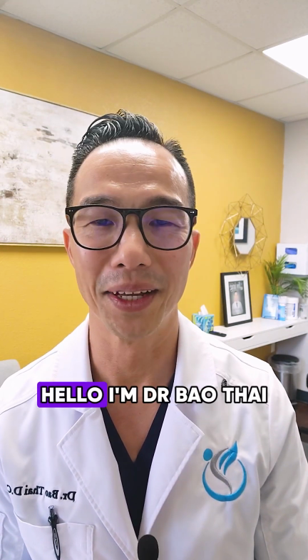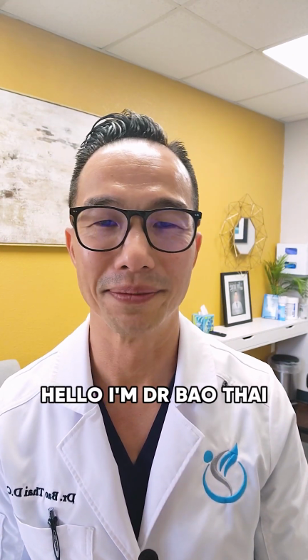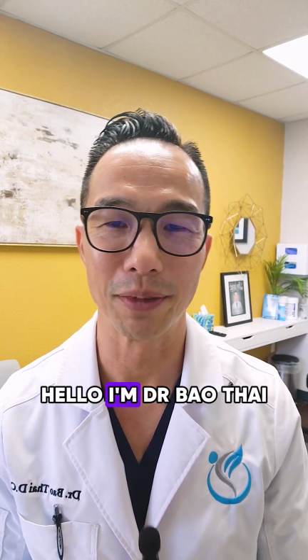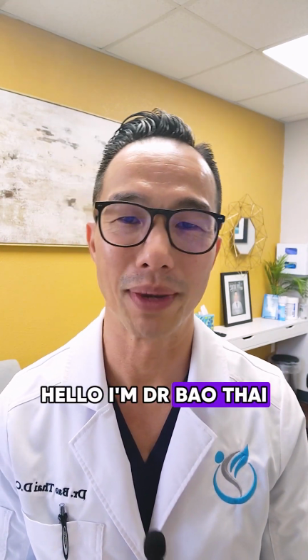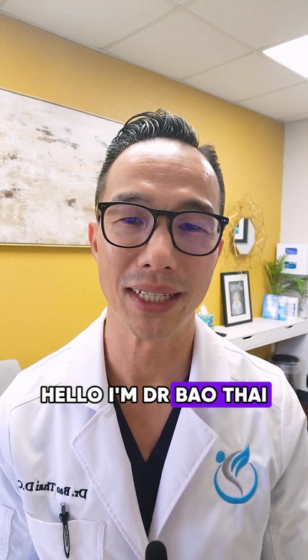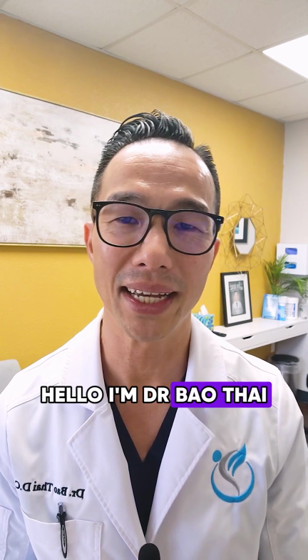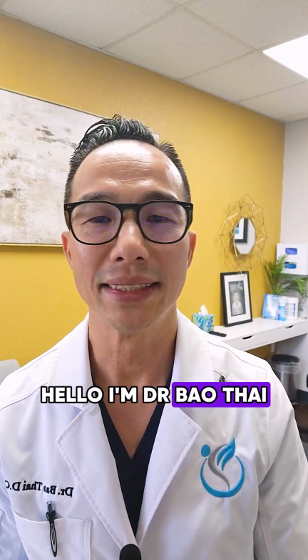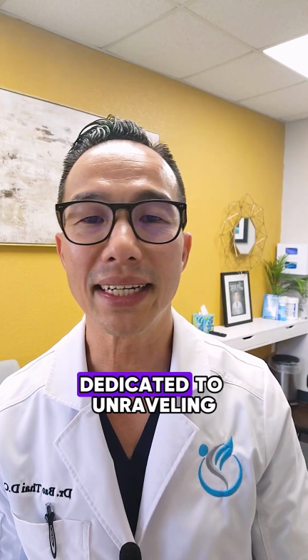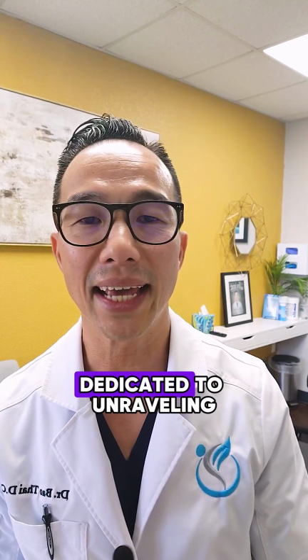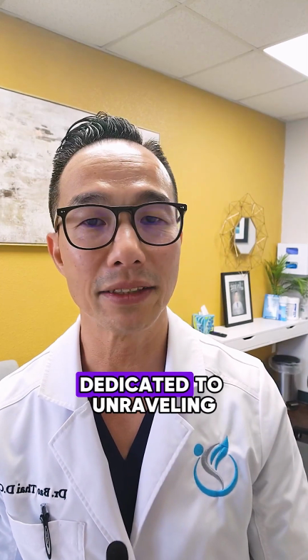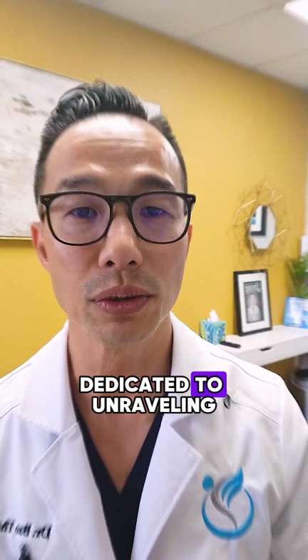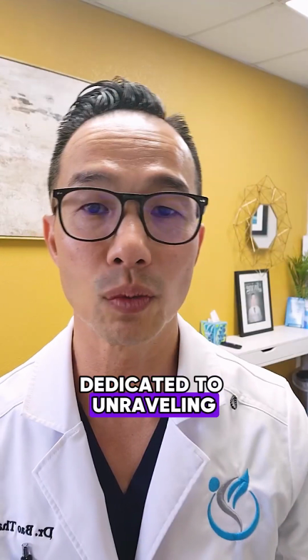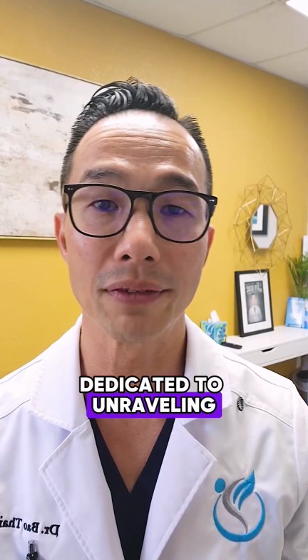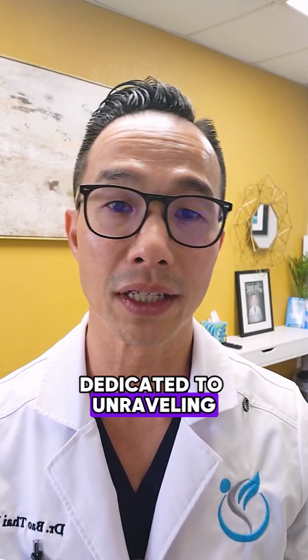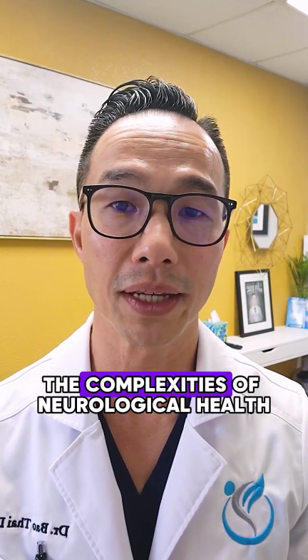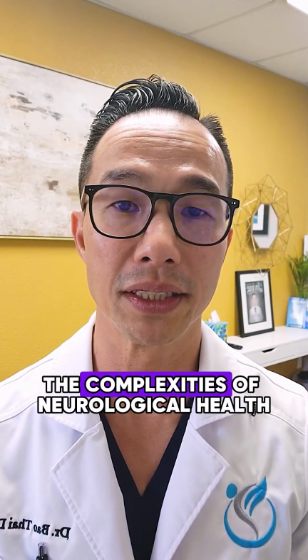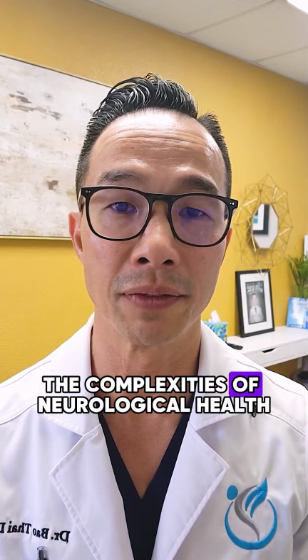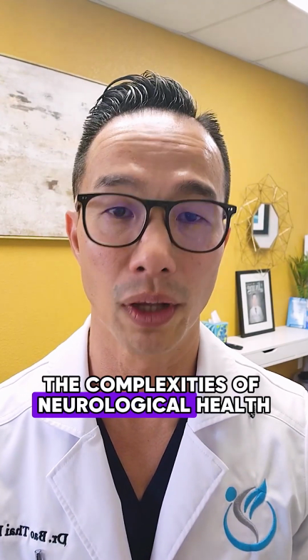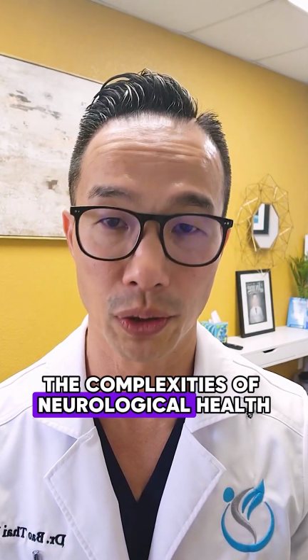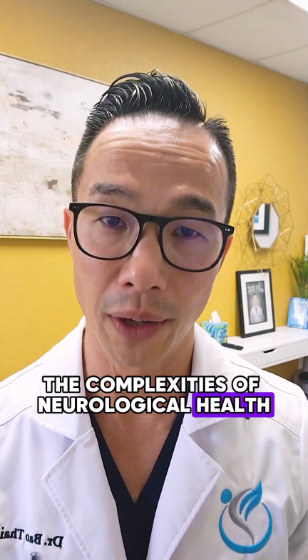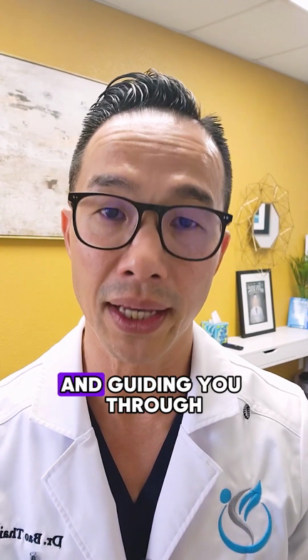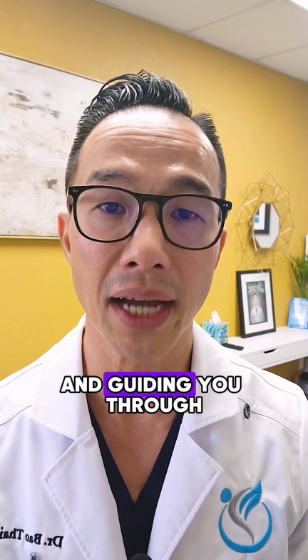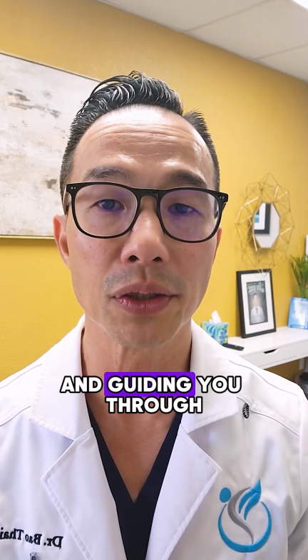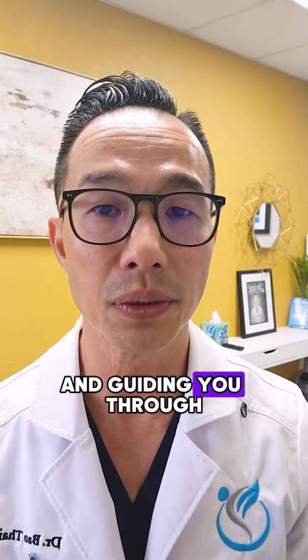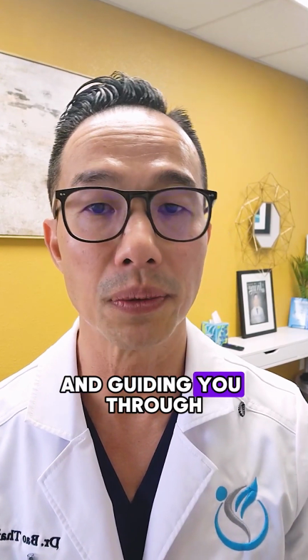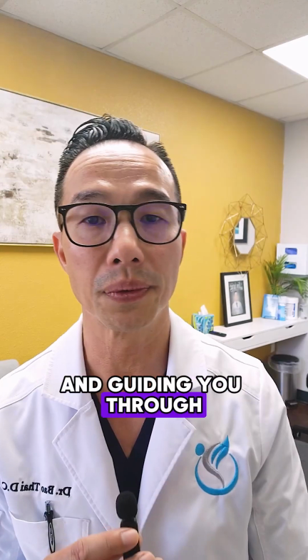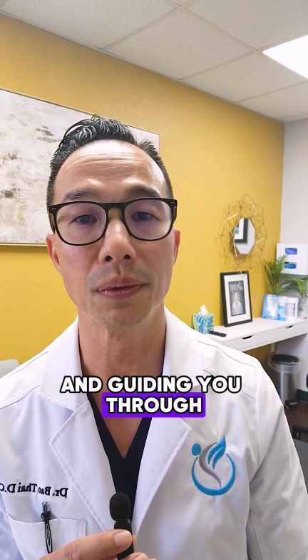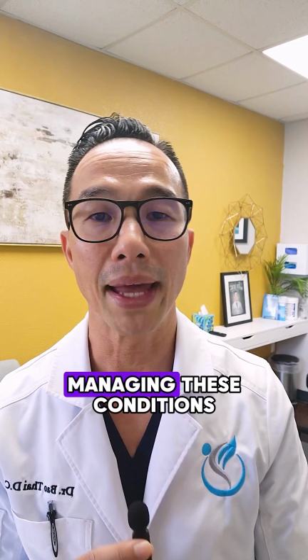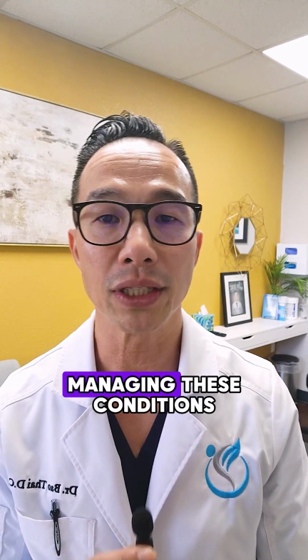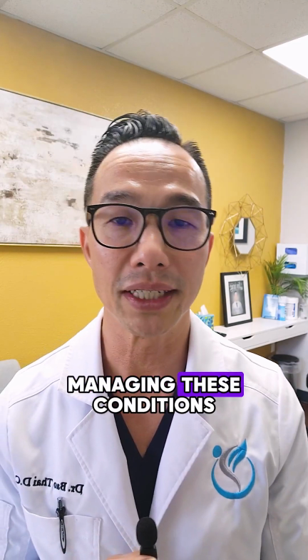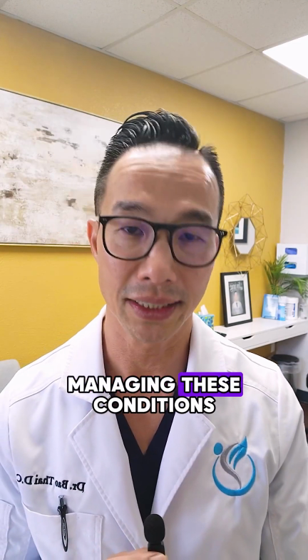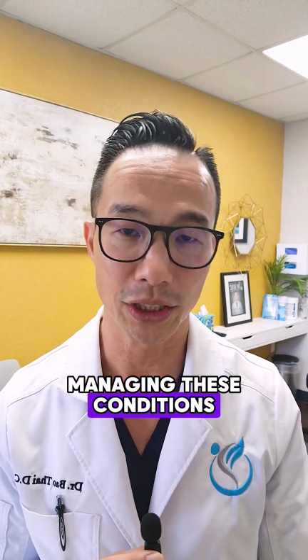Hello, I'm Dr. Bao Tai, dedicated to unraveling the complexities of neurological health and guiding you through managing these conditions.